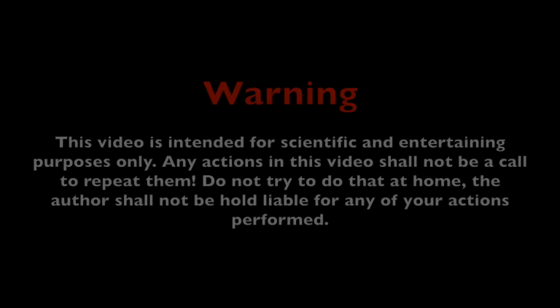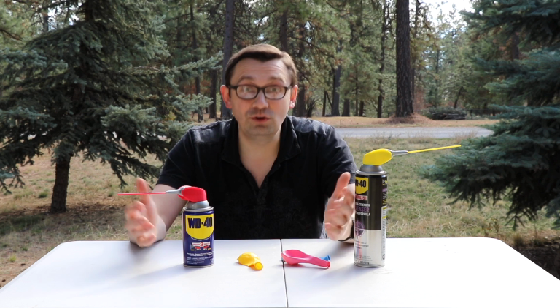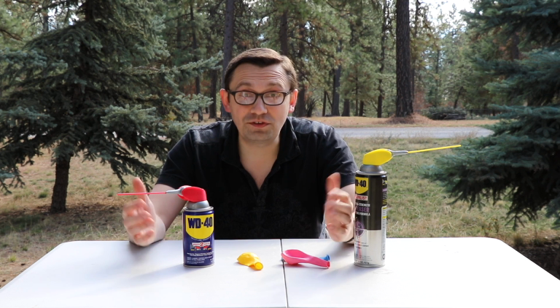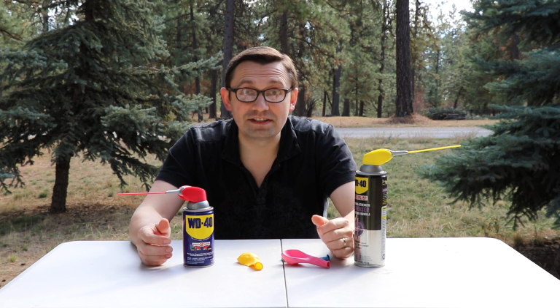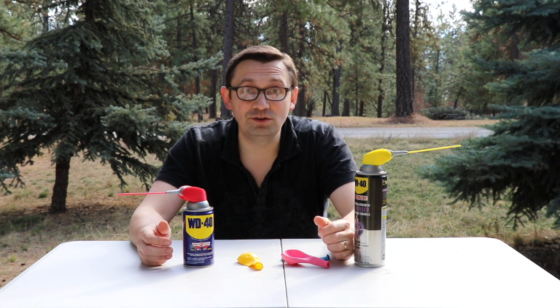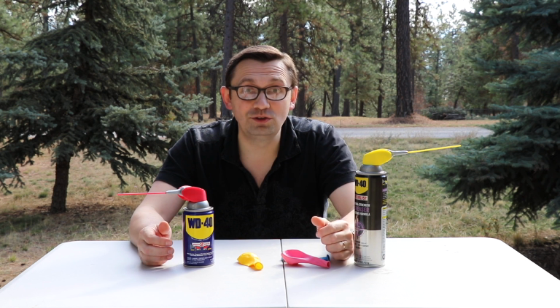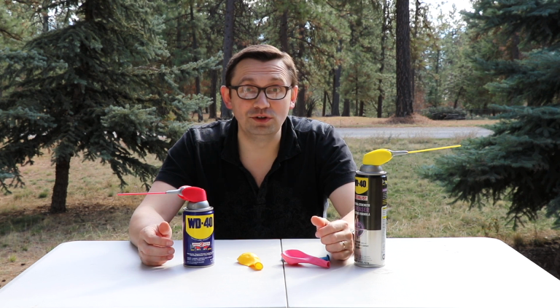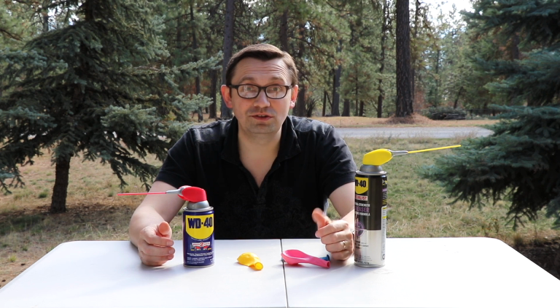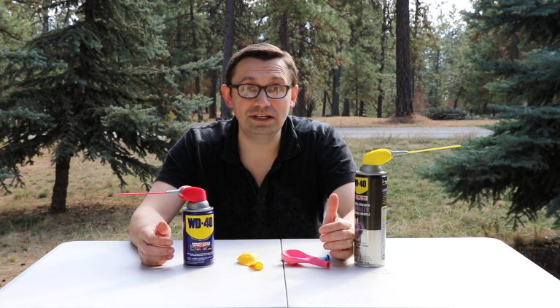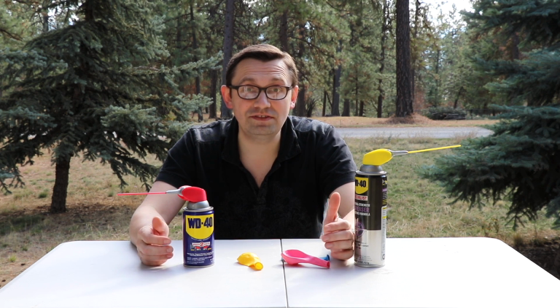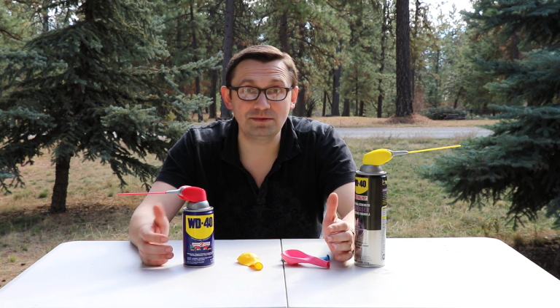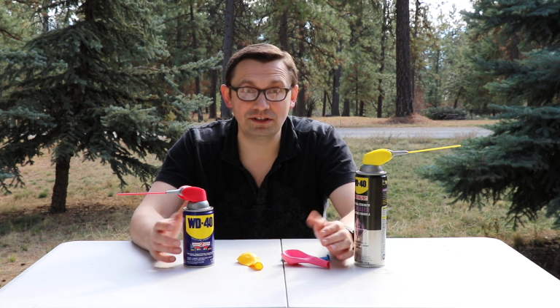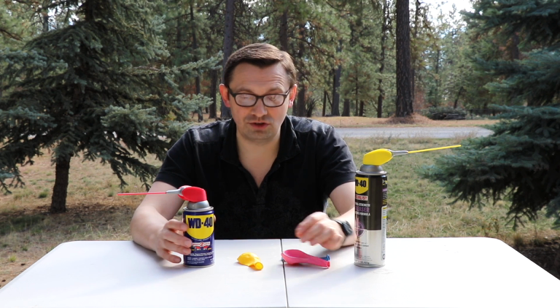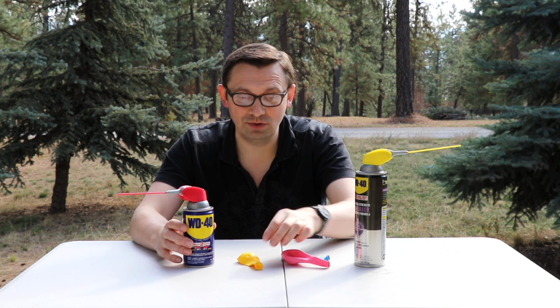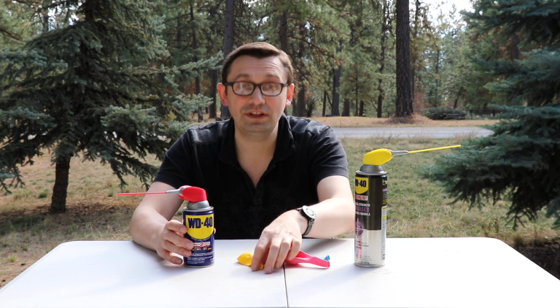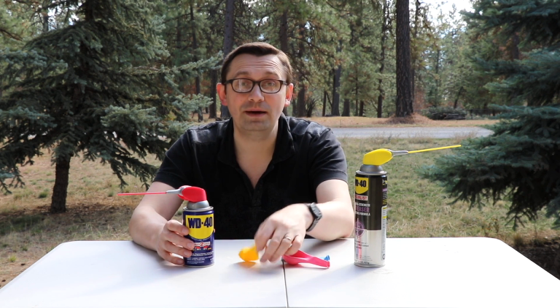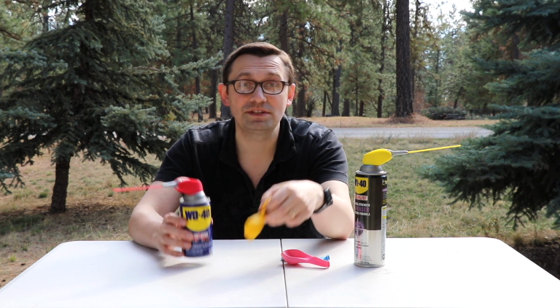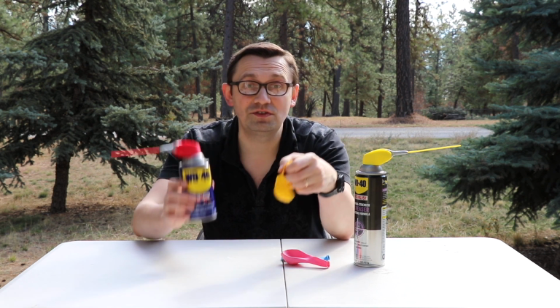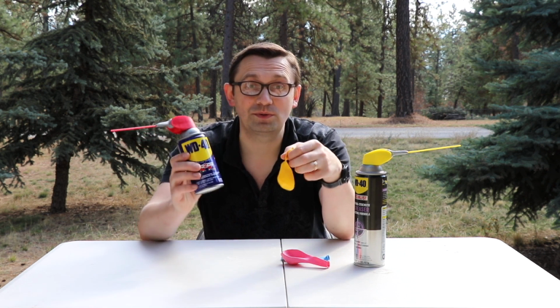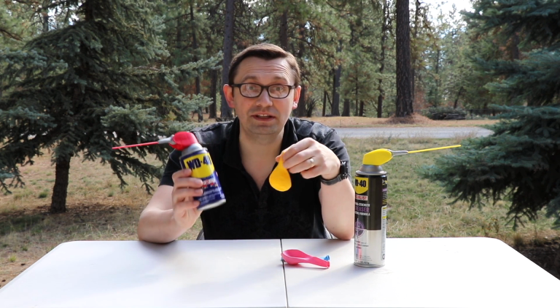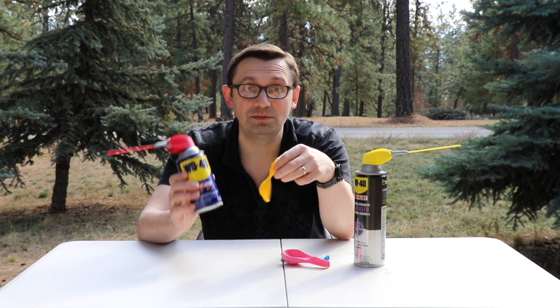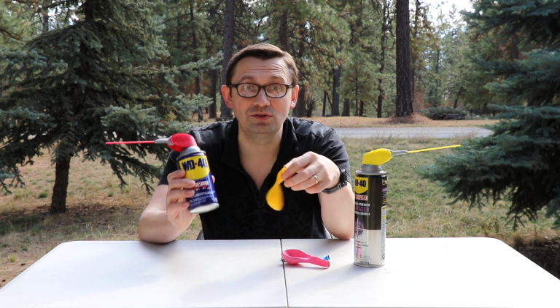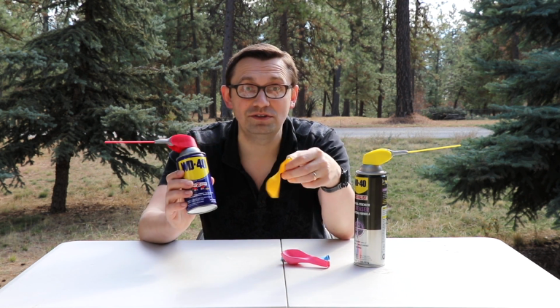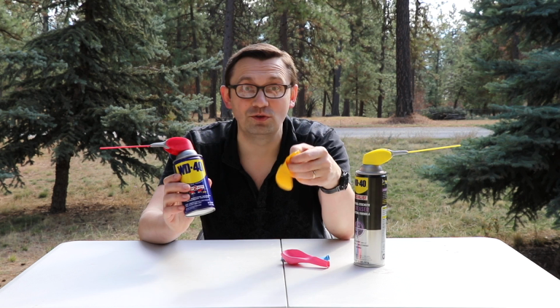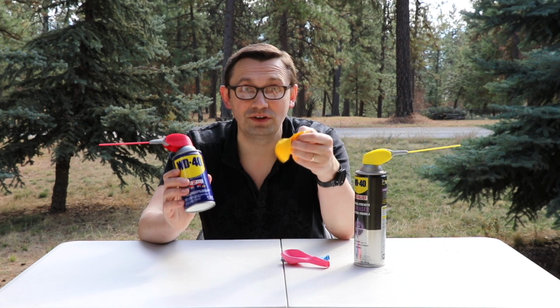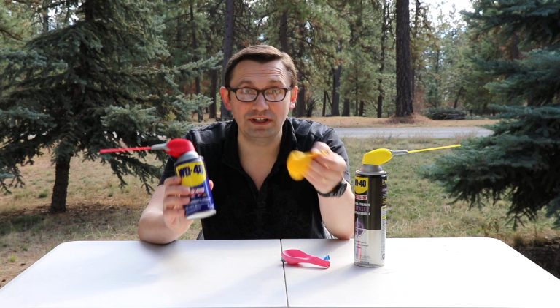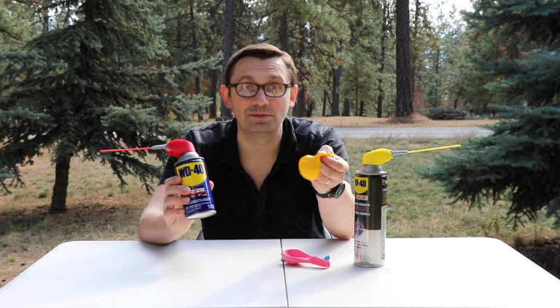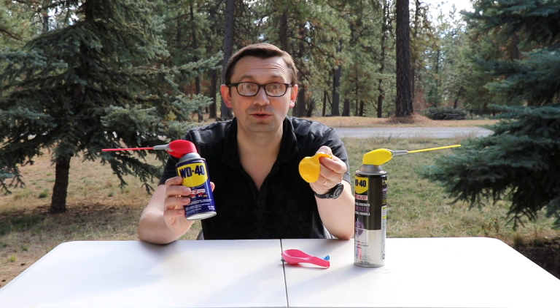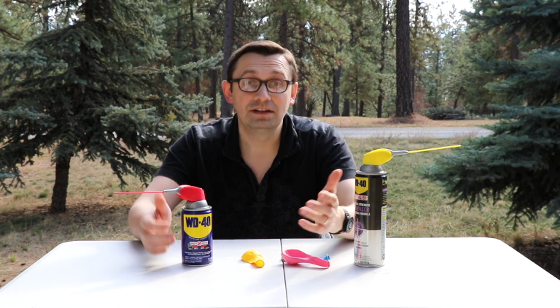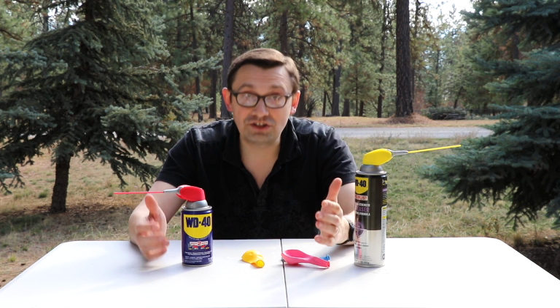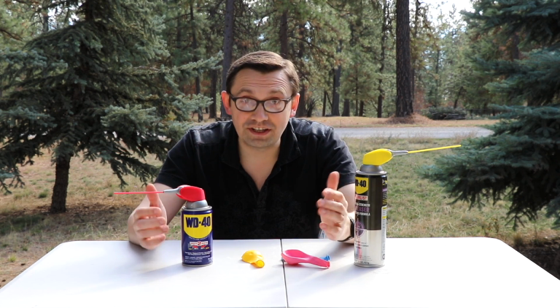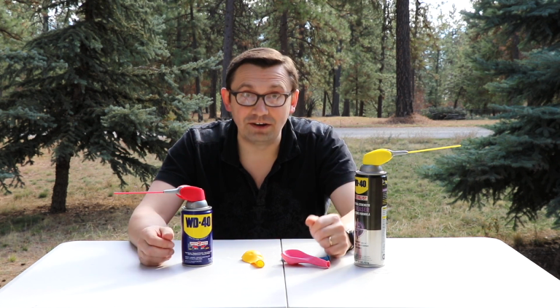Hello friends, how you all doing? In today's video I'm going to show you what happens if you spray WD-40 on an air balloon. Let's check it out.